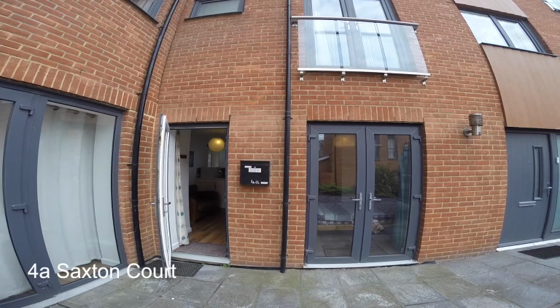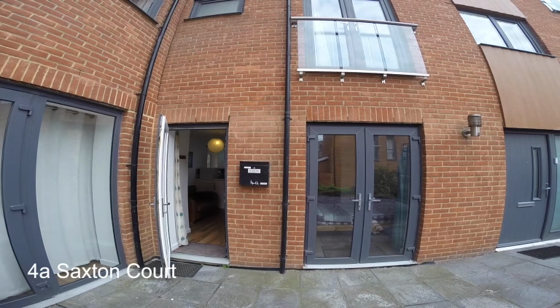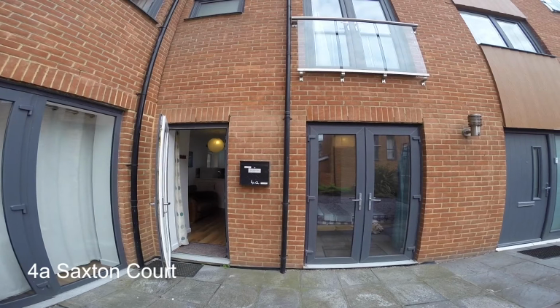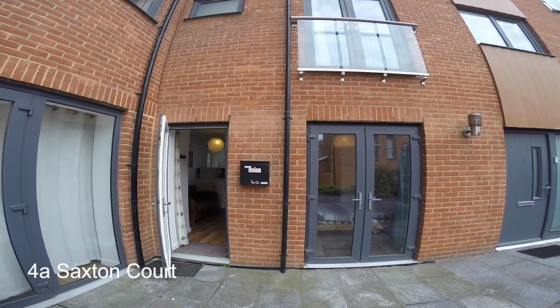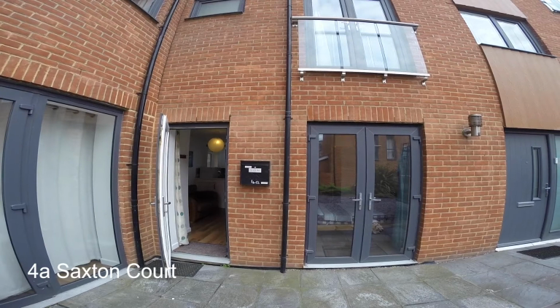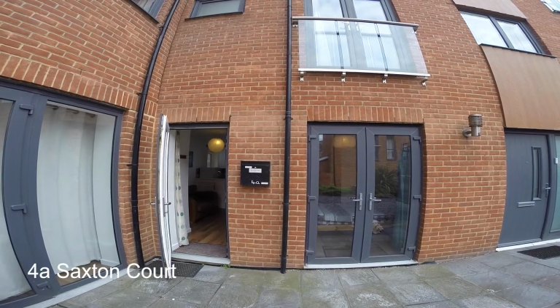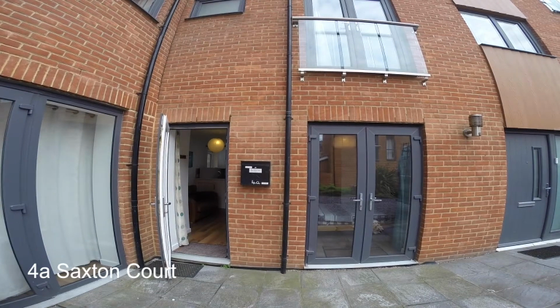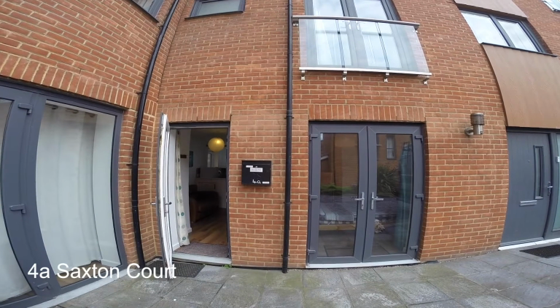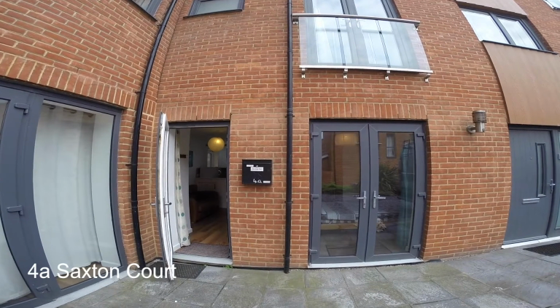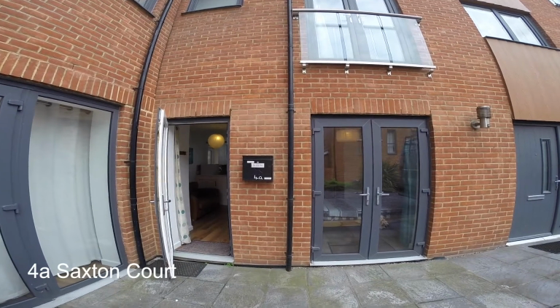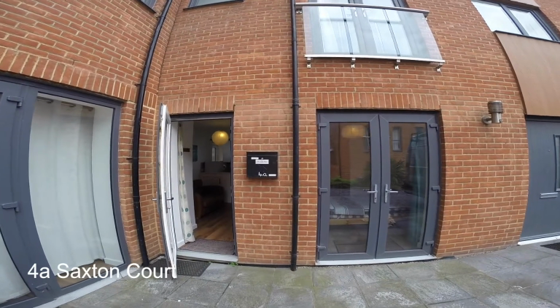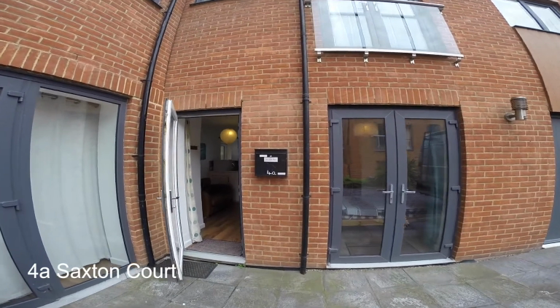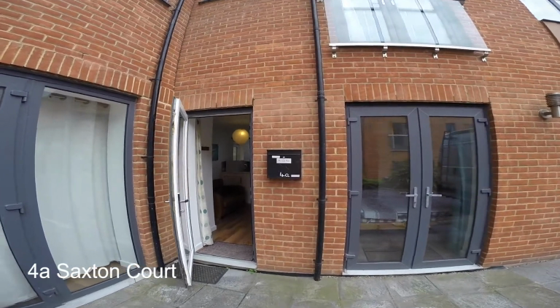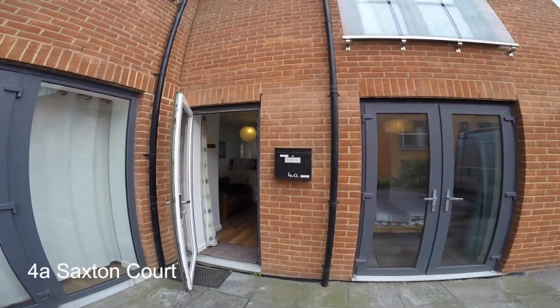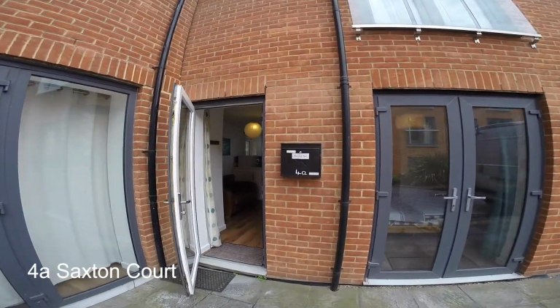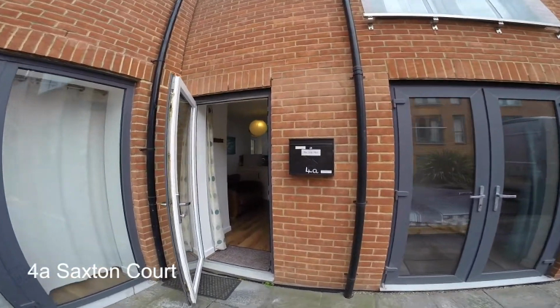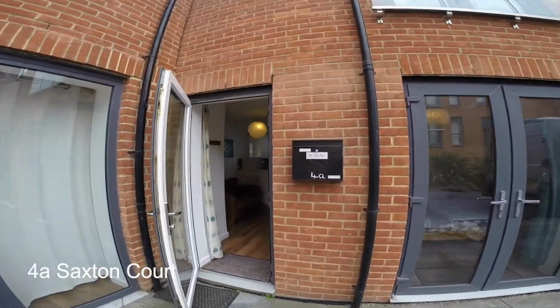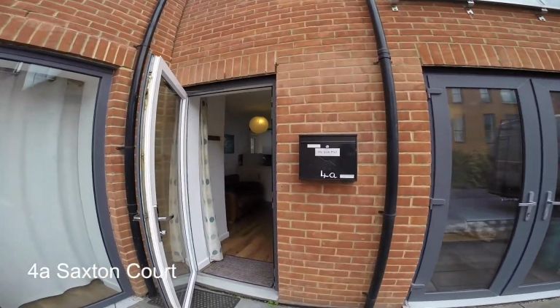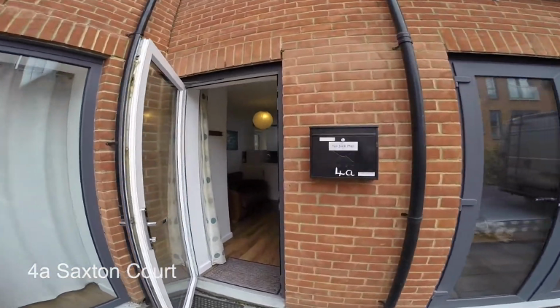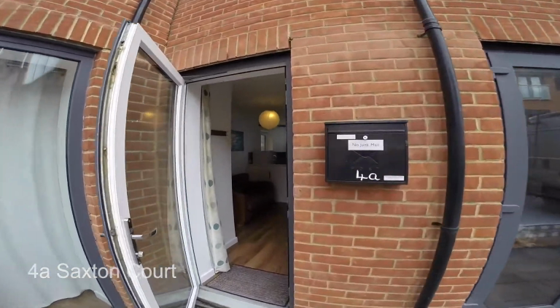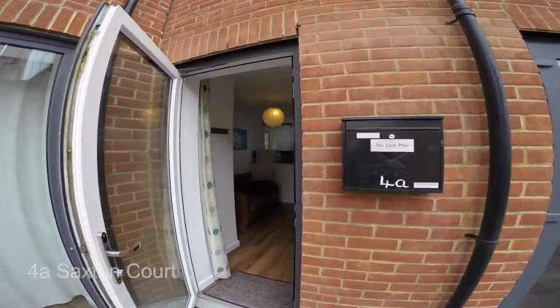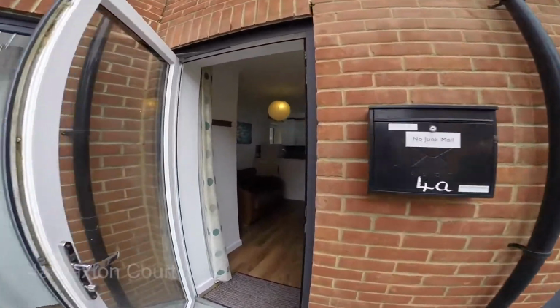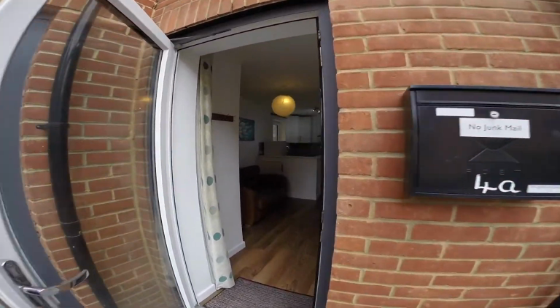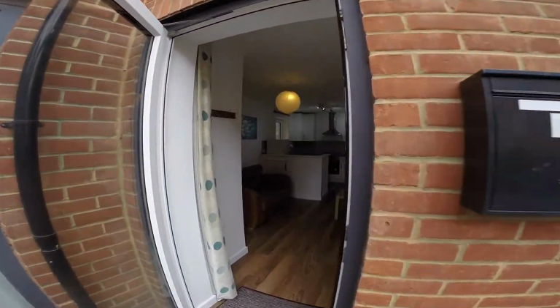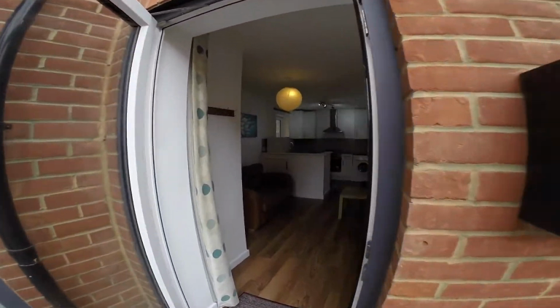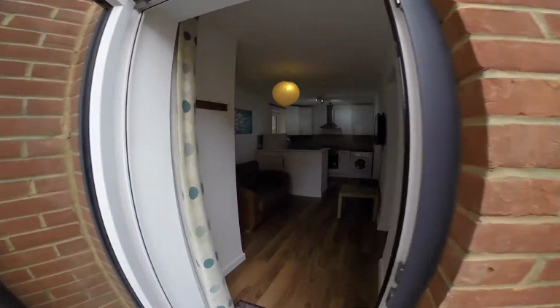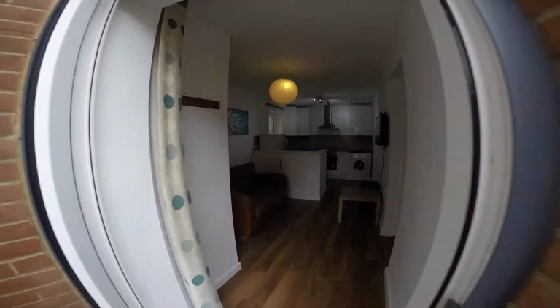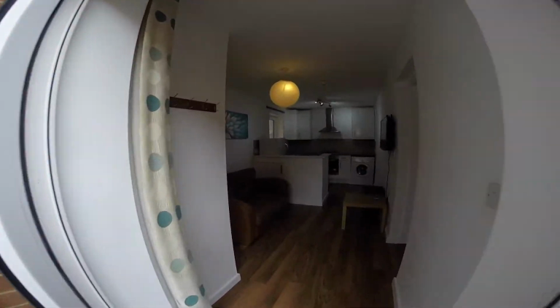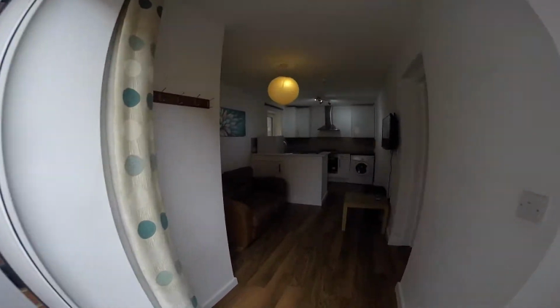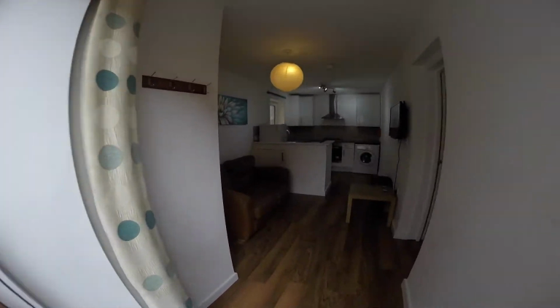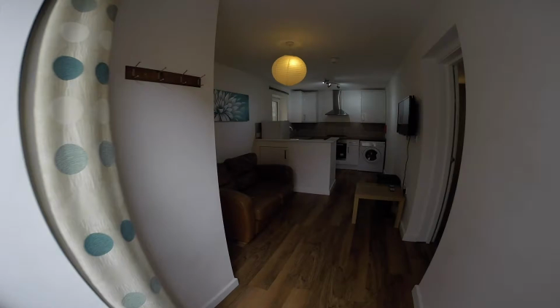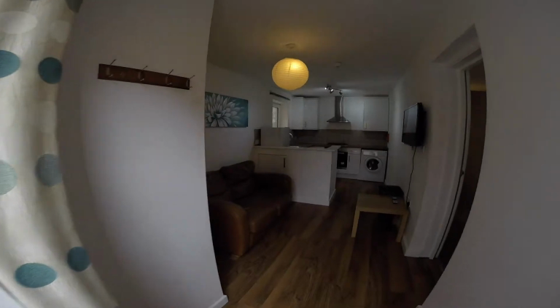Here we are at 4A Saxton Court, a beautiful one bedroom apartment. Now let's take a look inside.